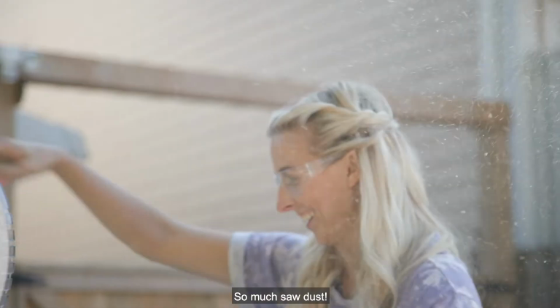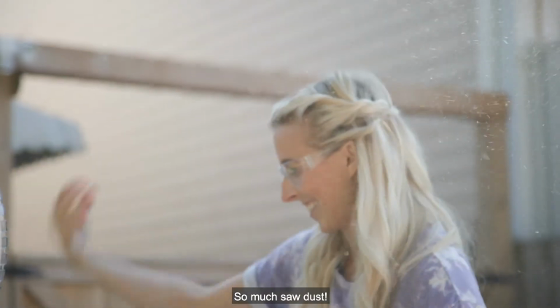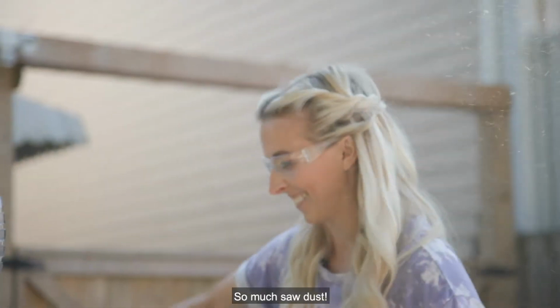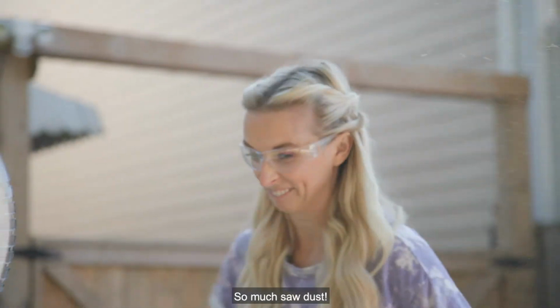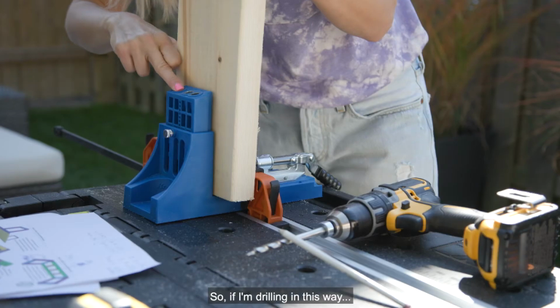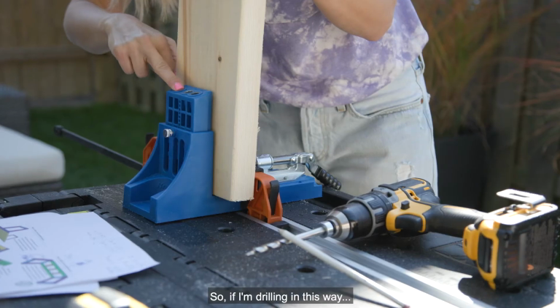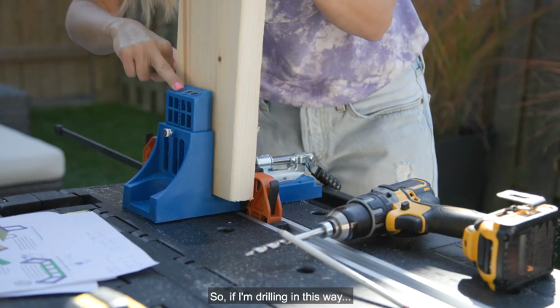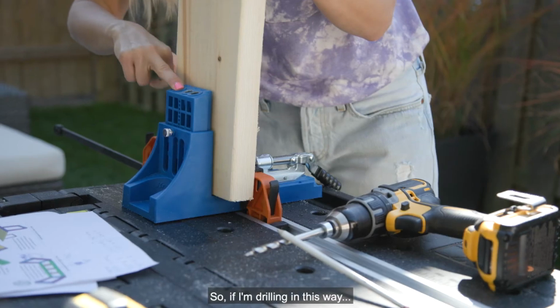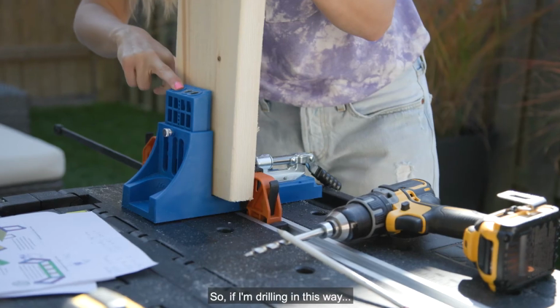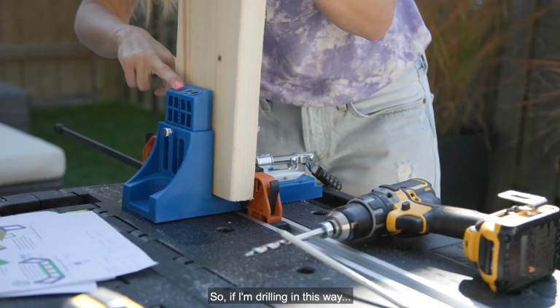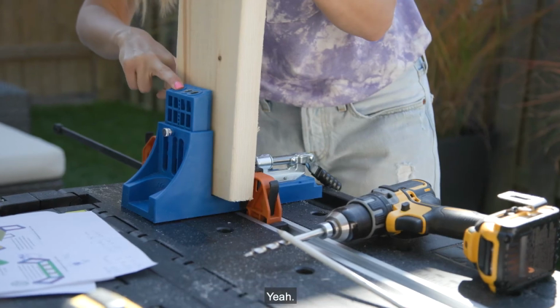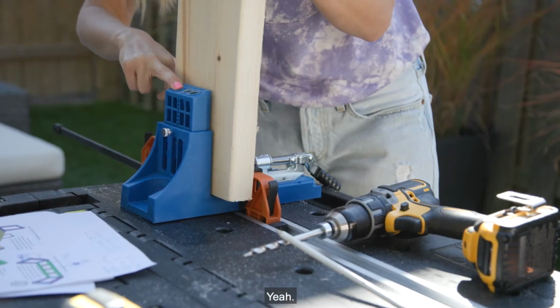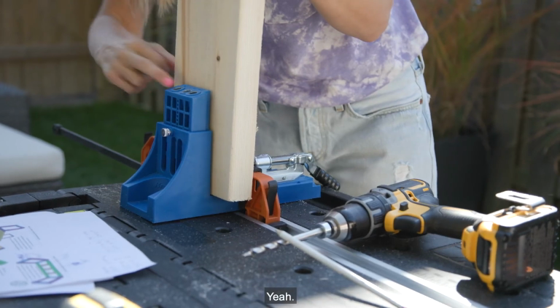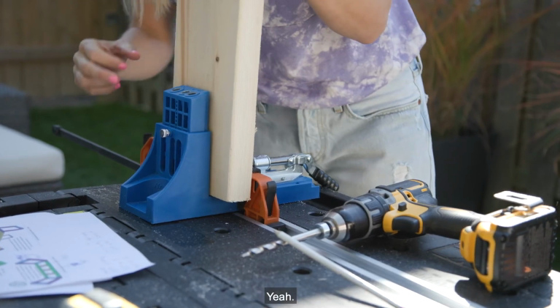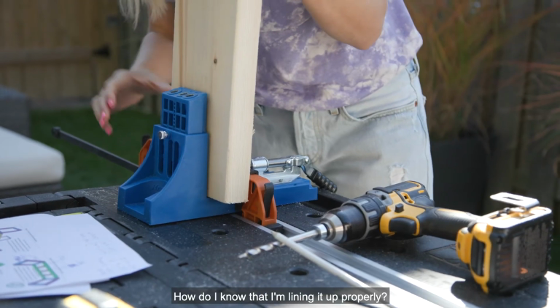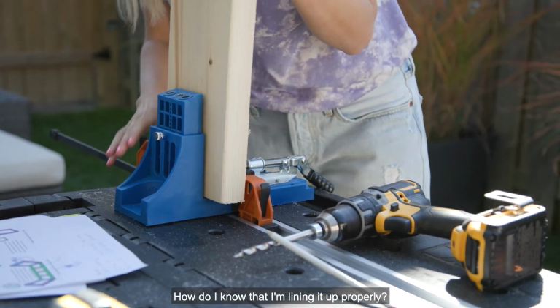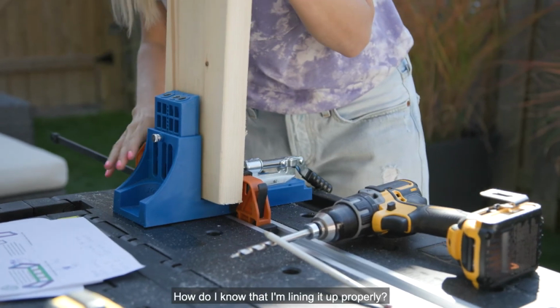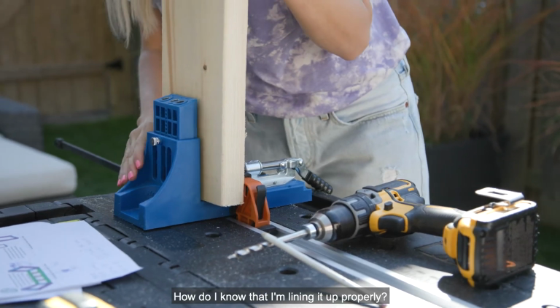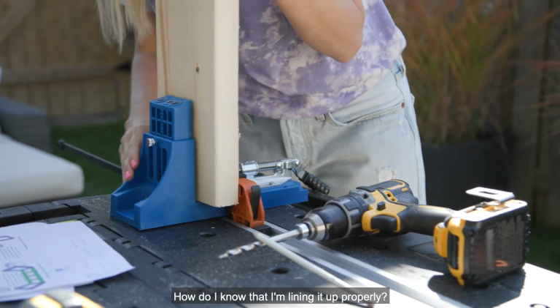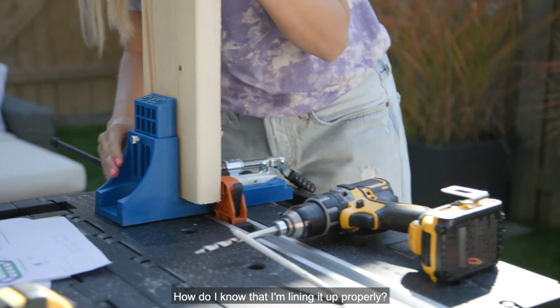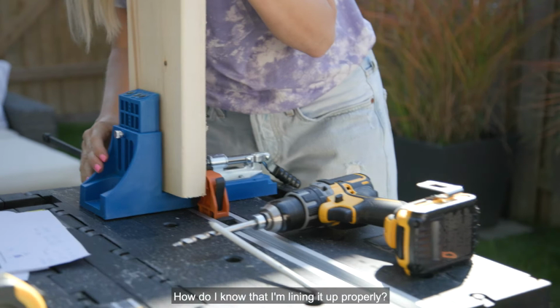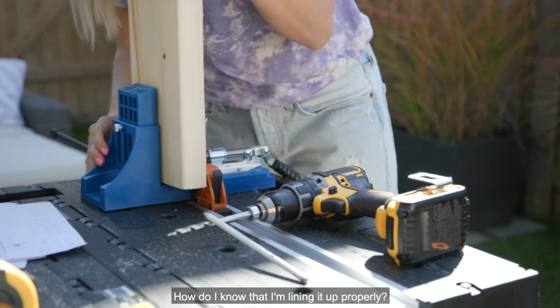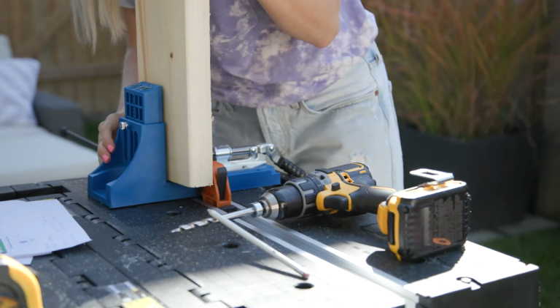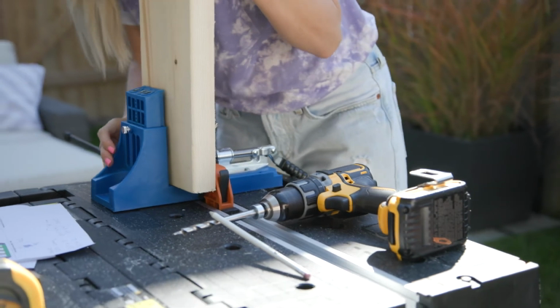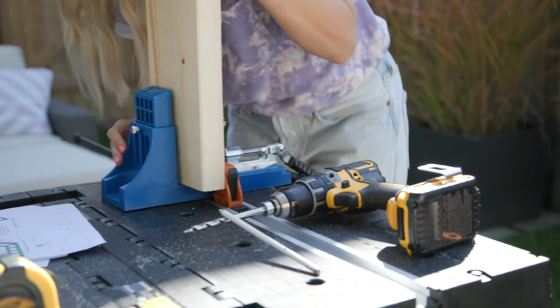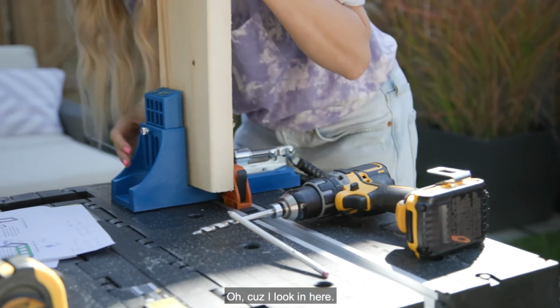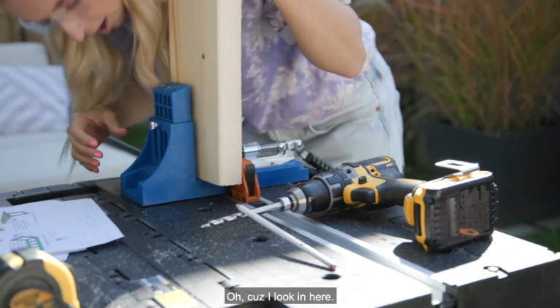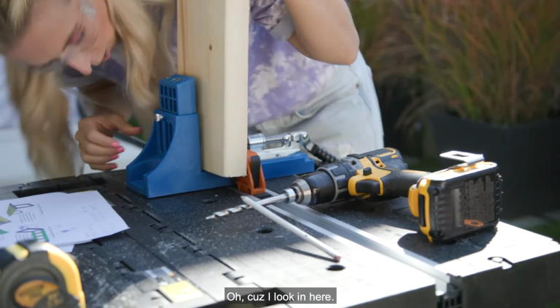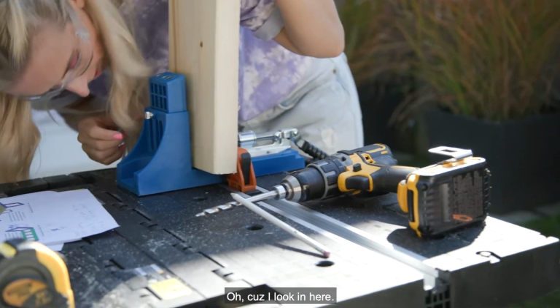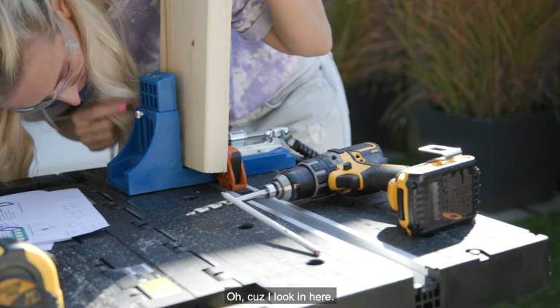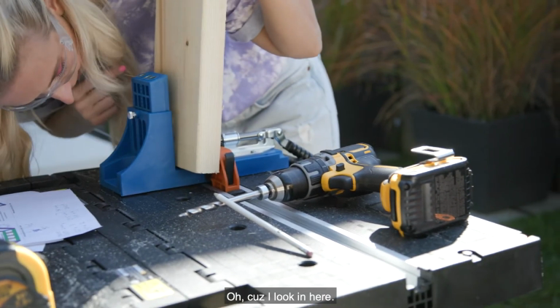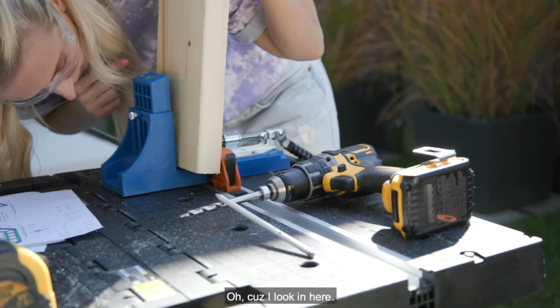If I'm drilling in this direction, how do I know I'm lining it up properly? Oh — I look in here.